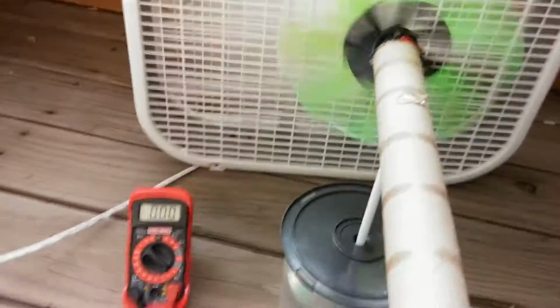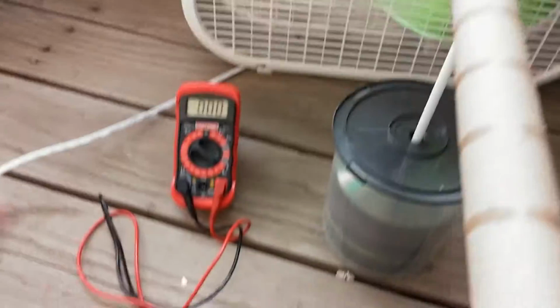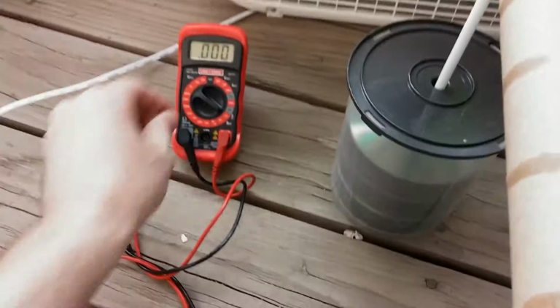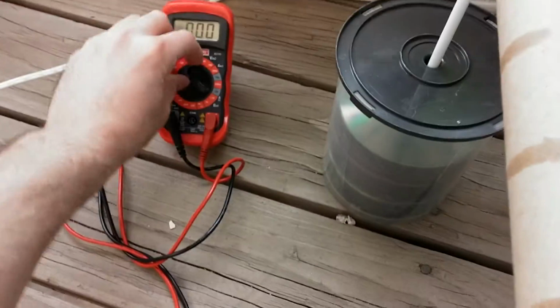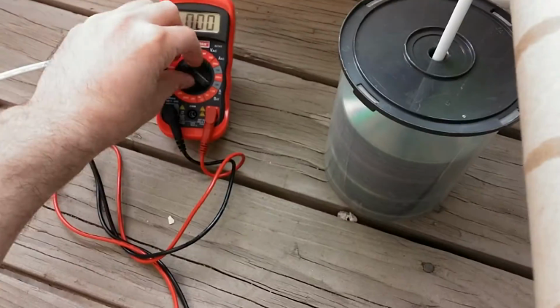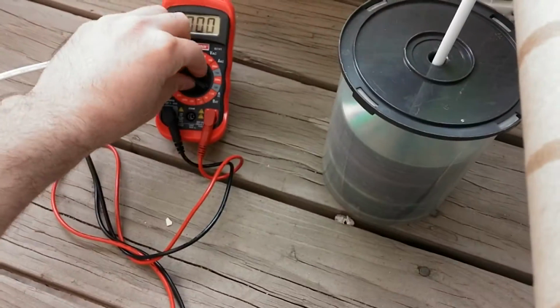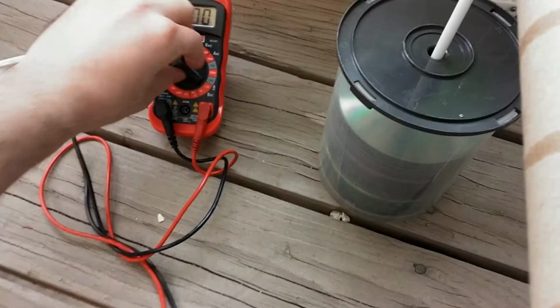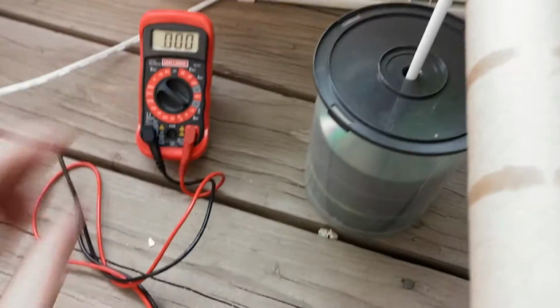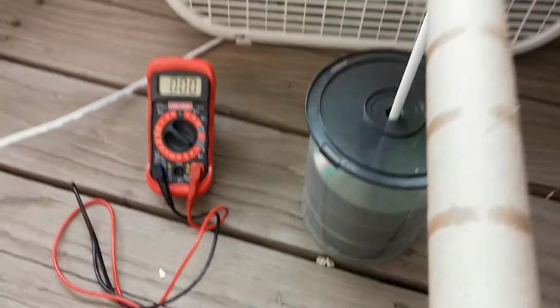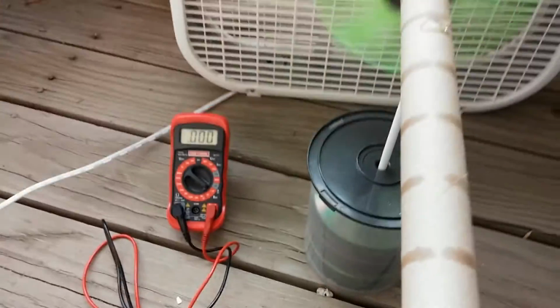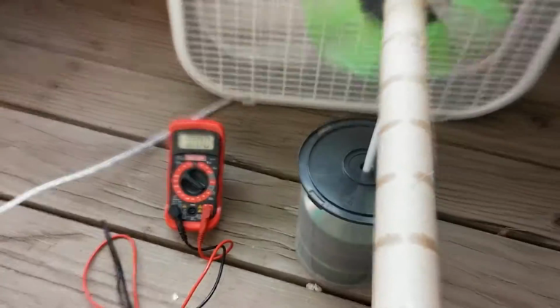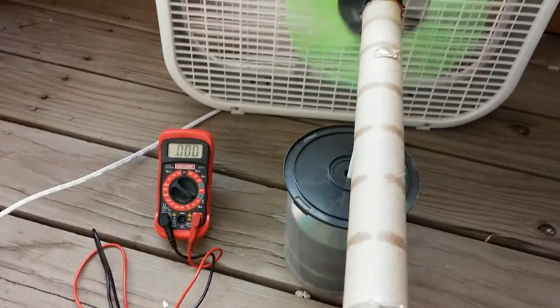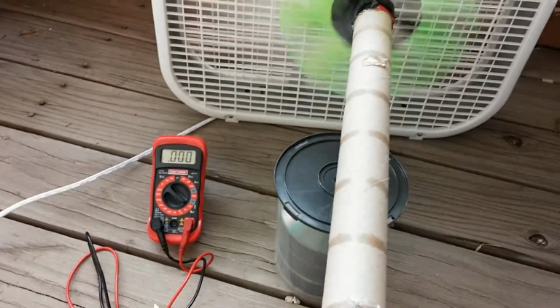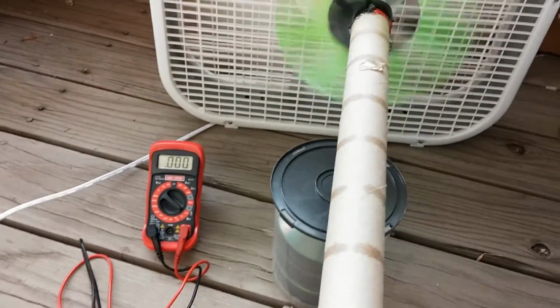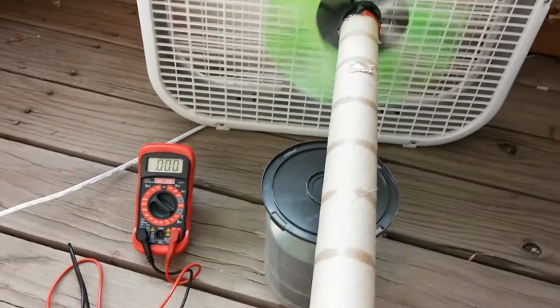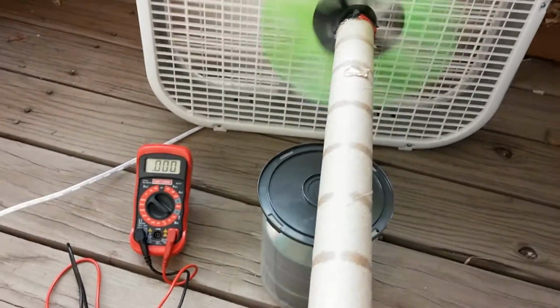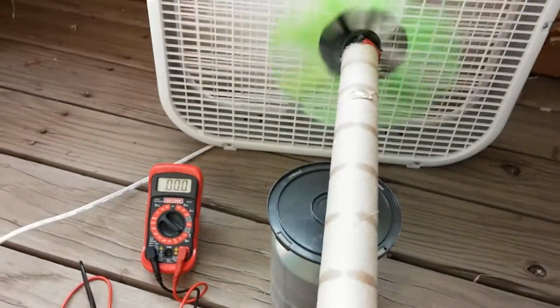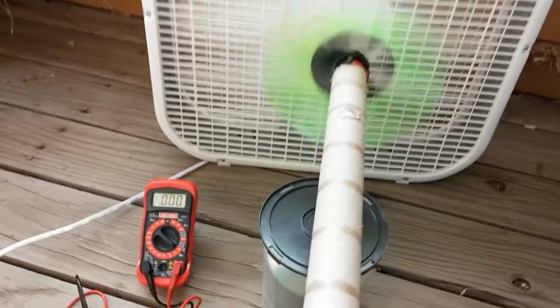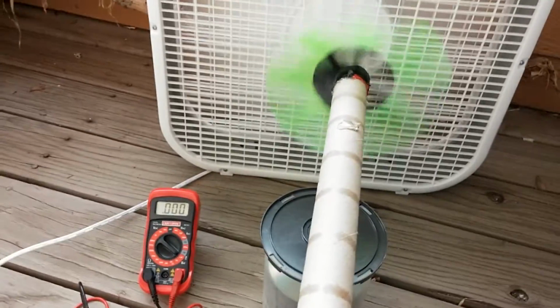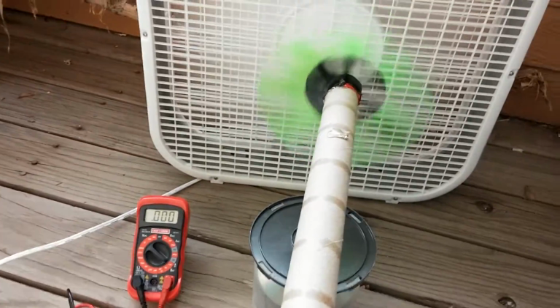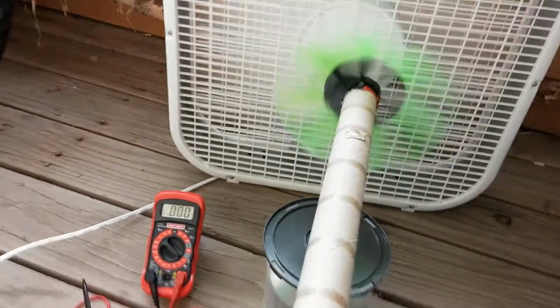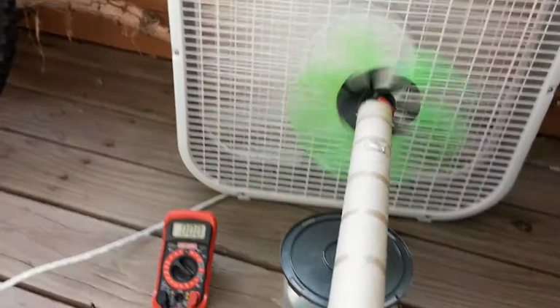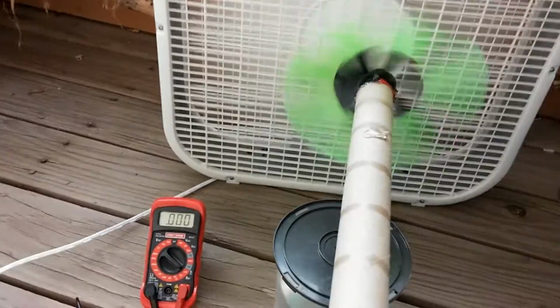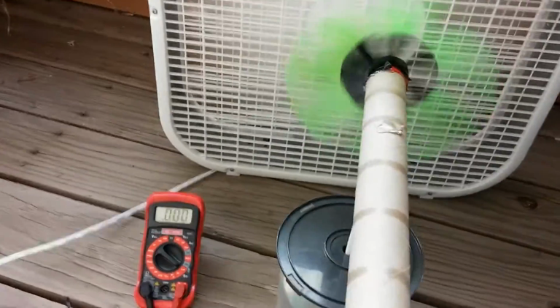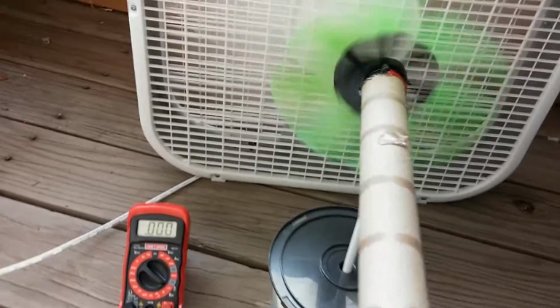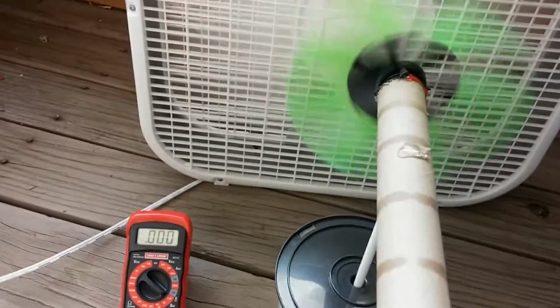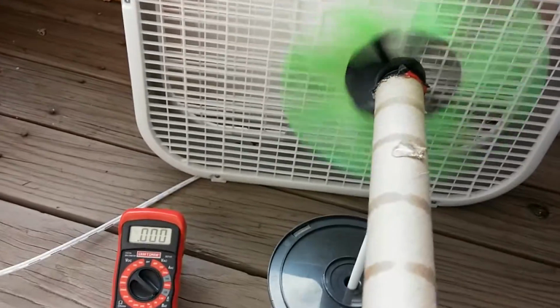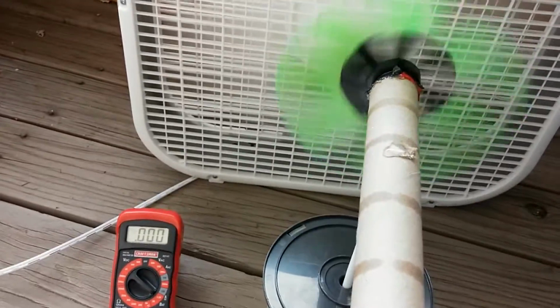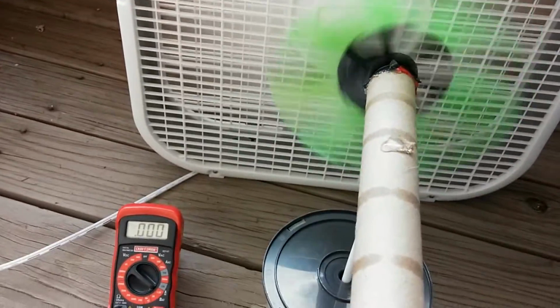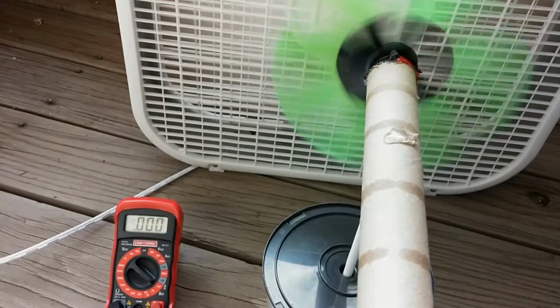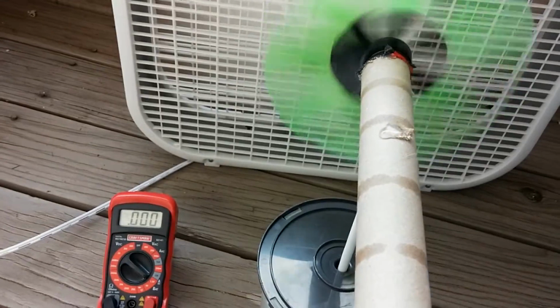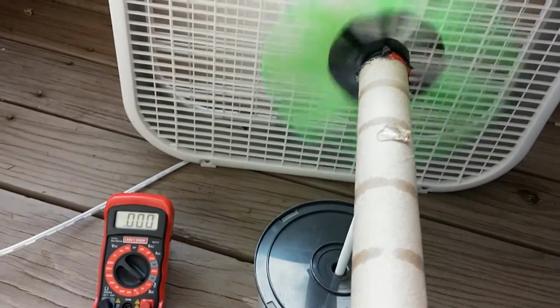I've got it on 1.5 volts now — if you're not seeing it there, you're really not going to get any real usable power here.